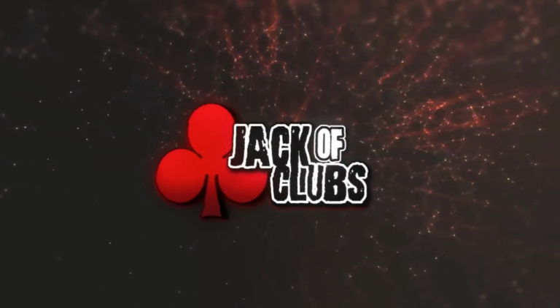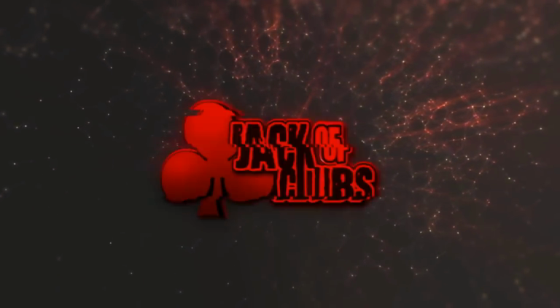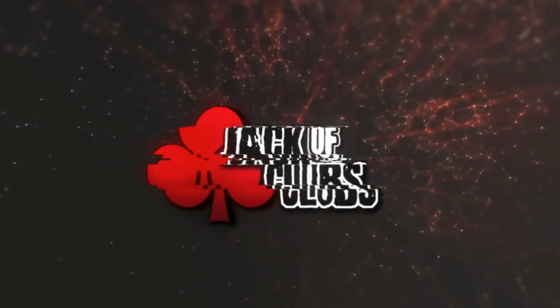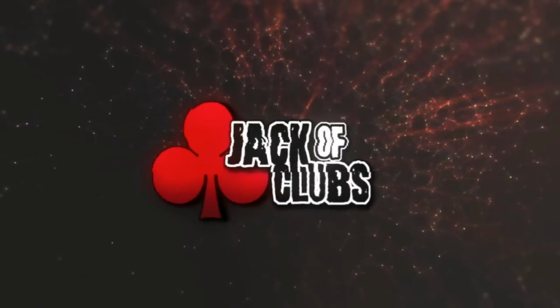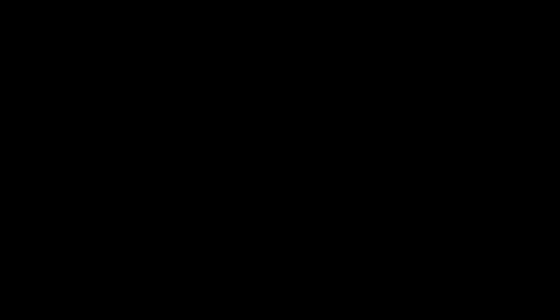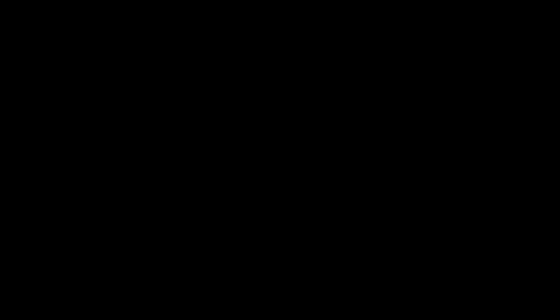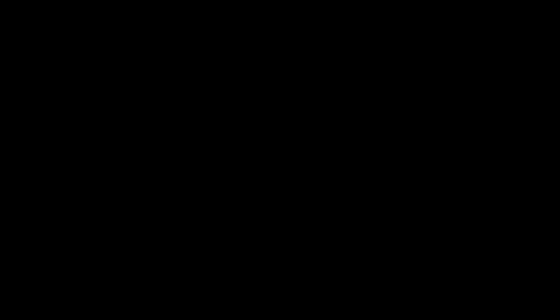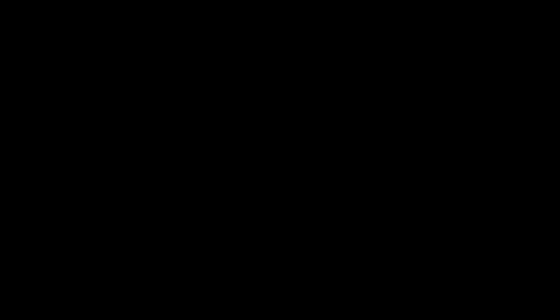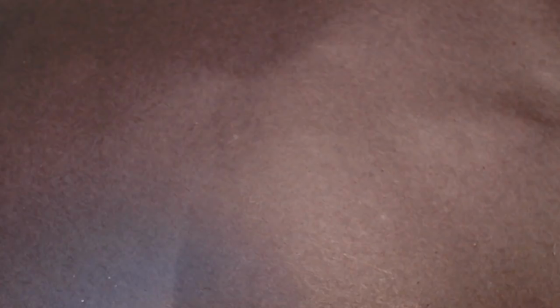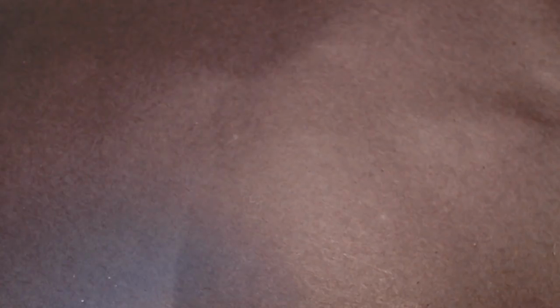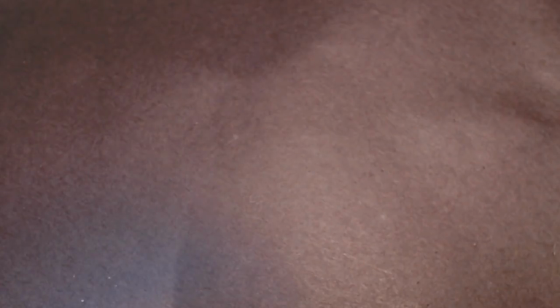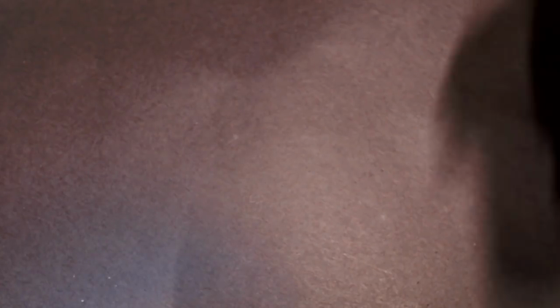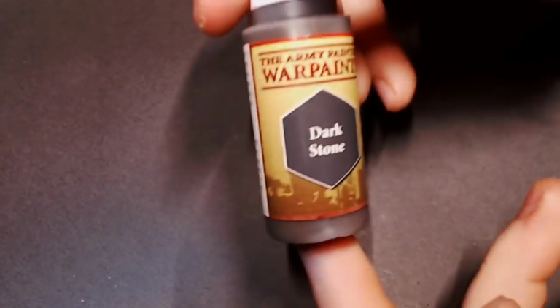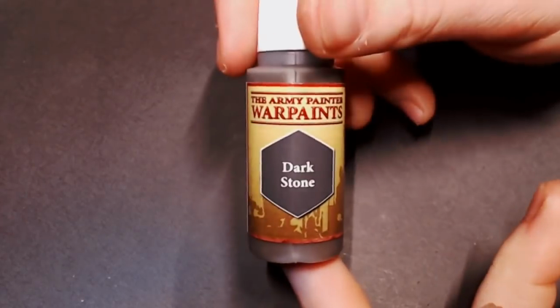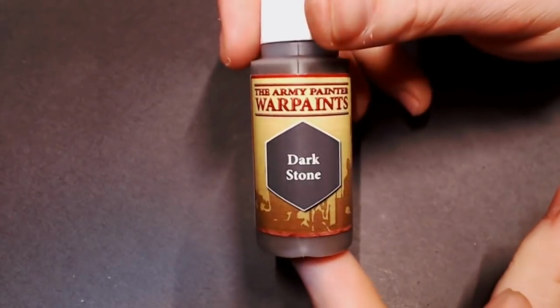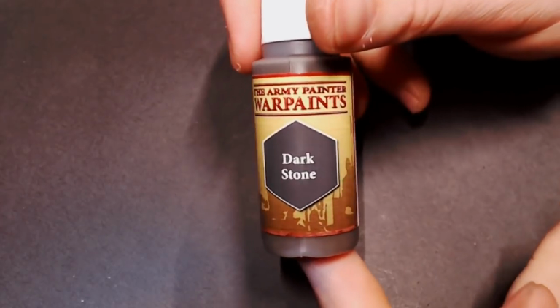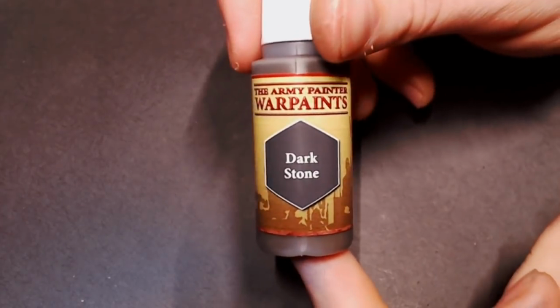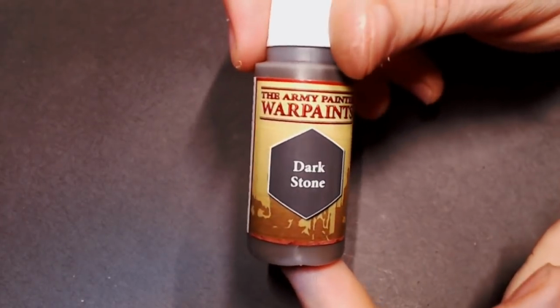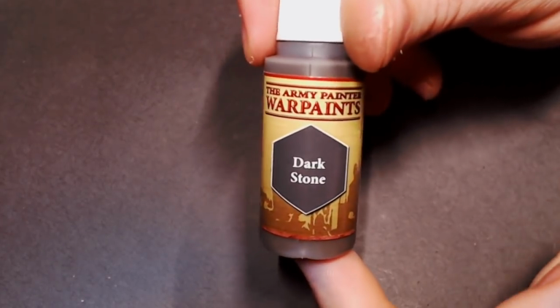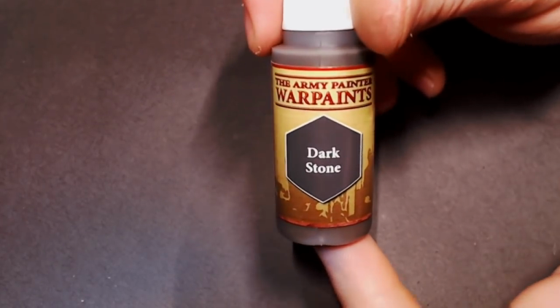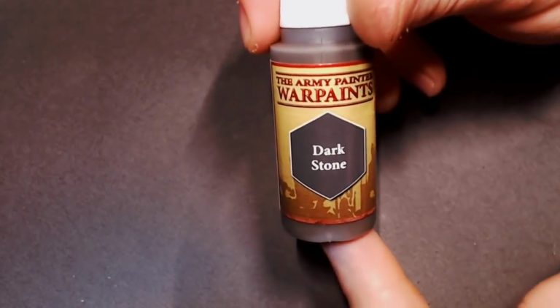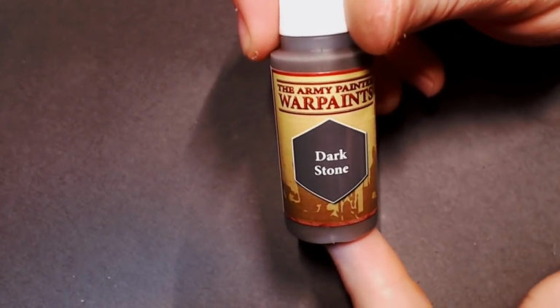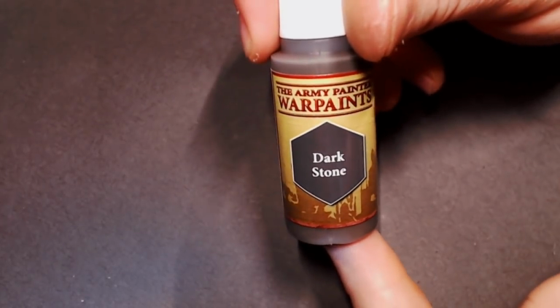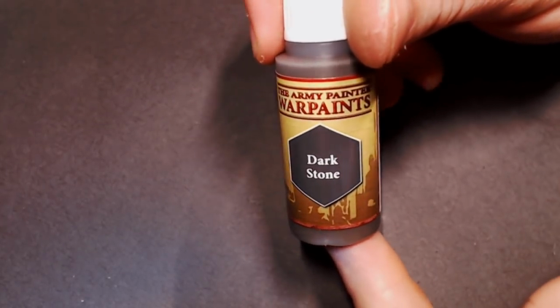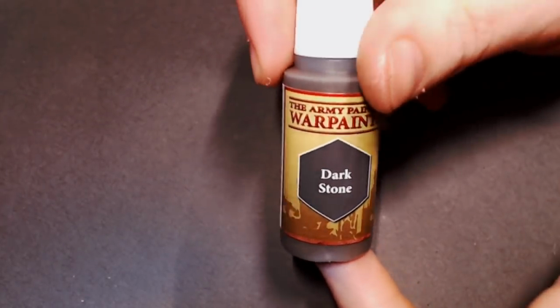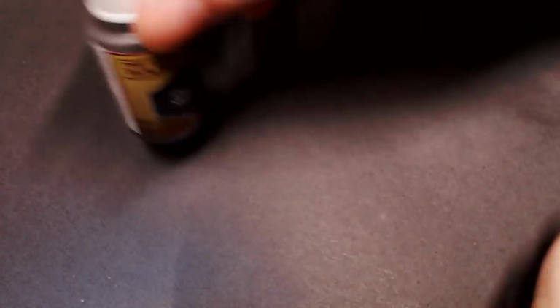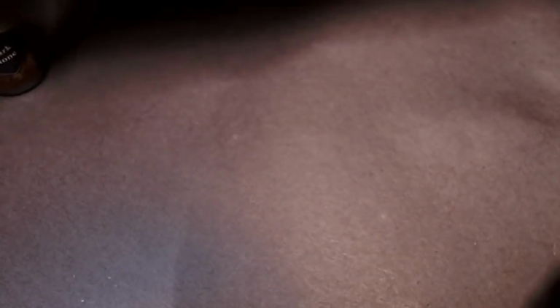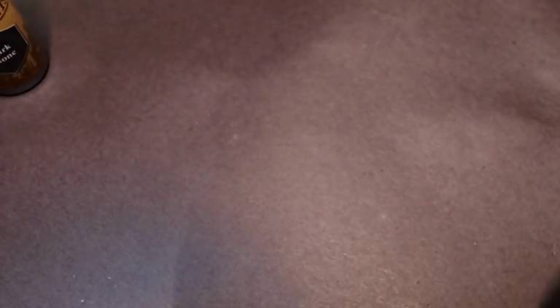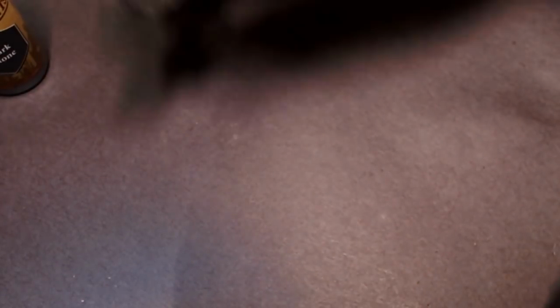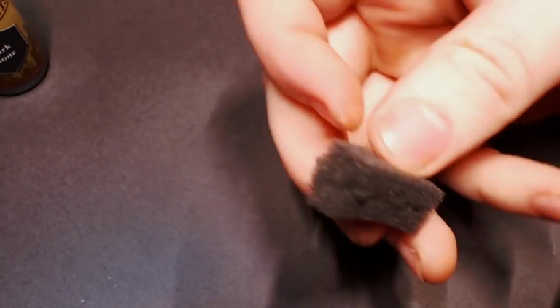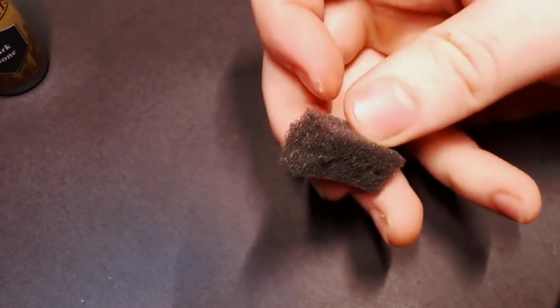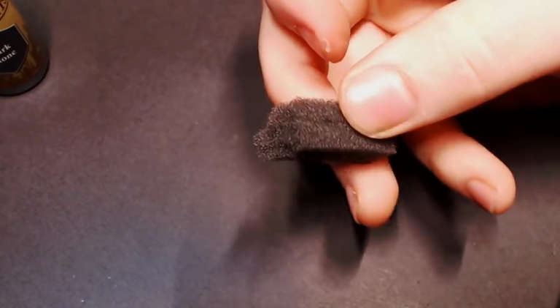Hey everybody, Jekyll's Painting here and today we're gonna learn how to weather some BattleTech.